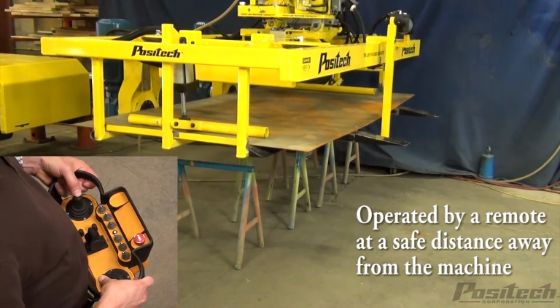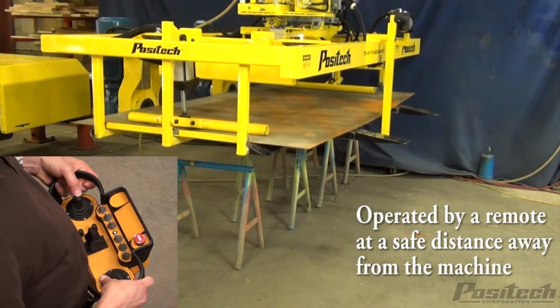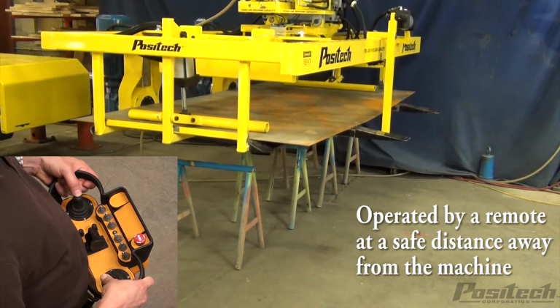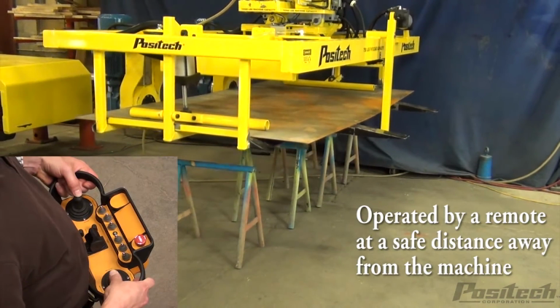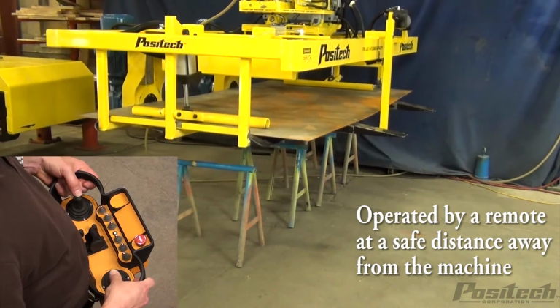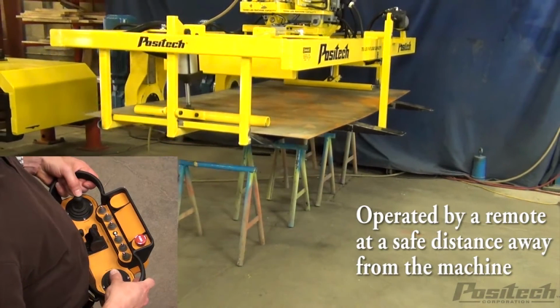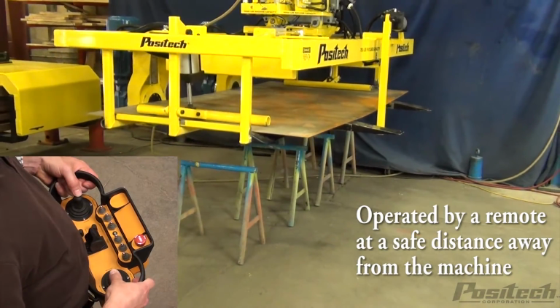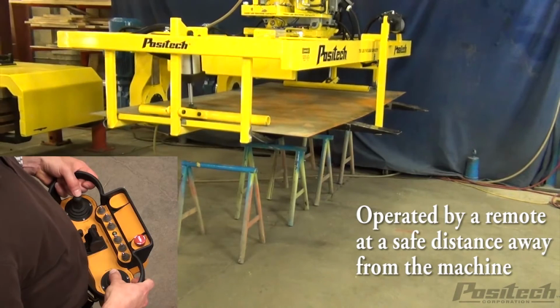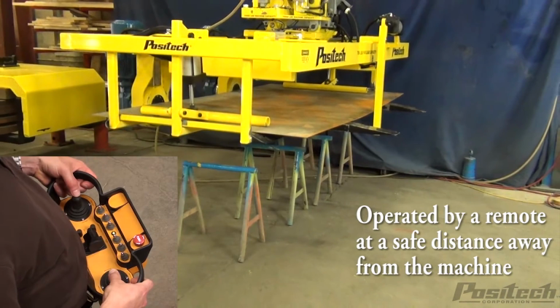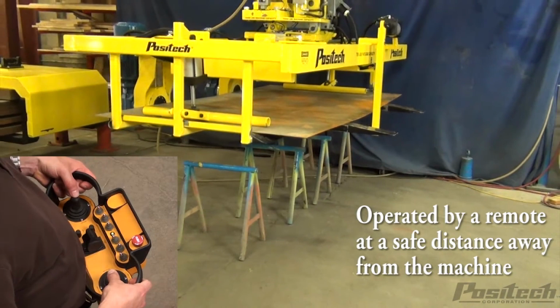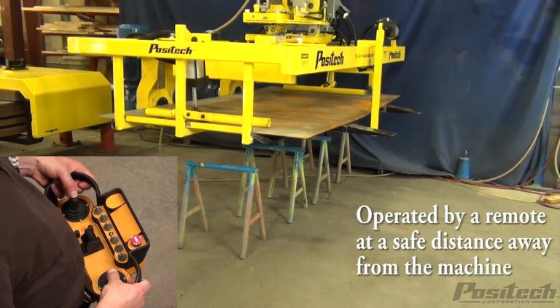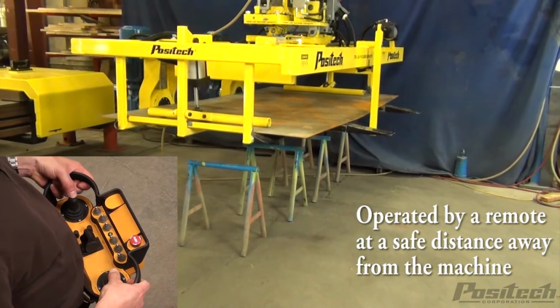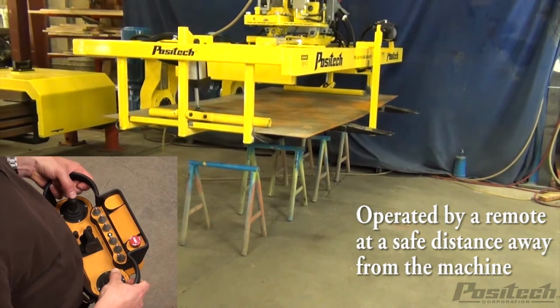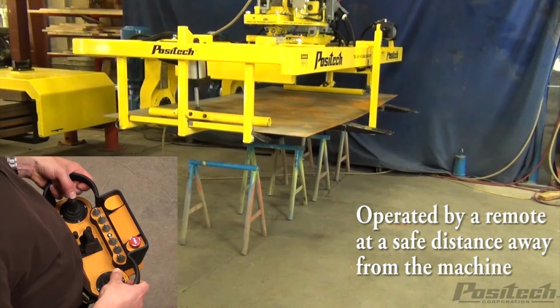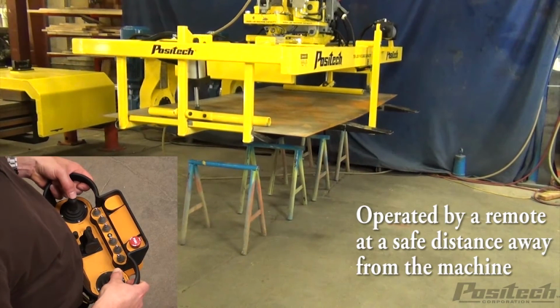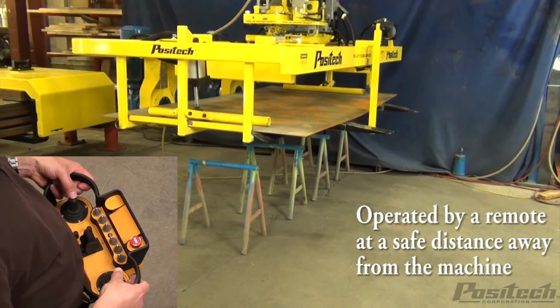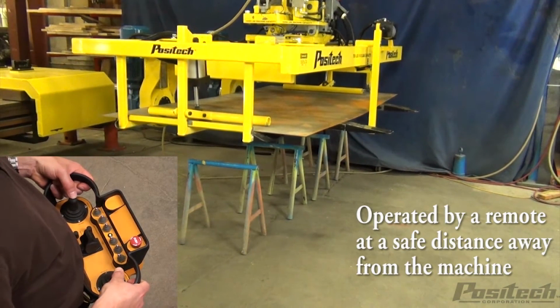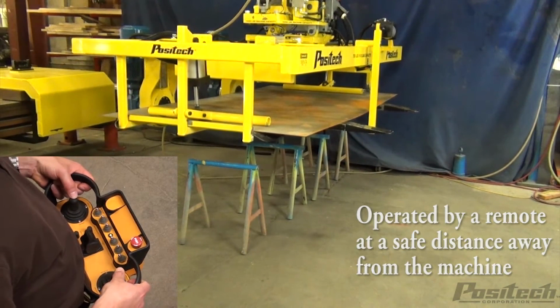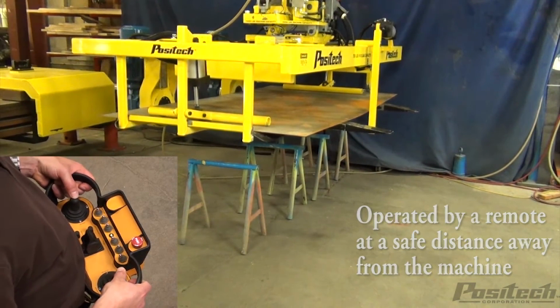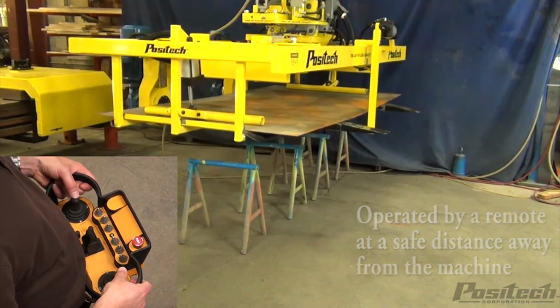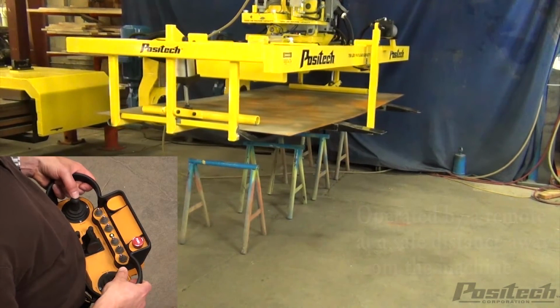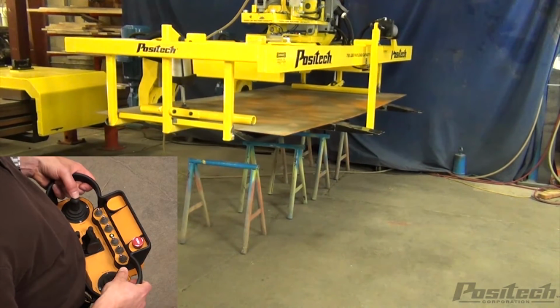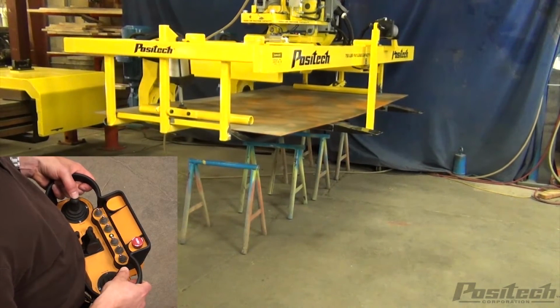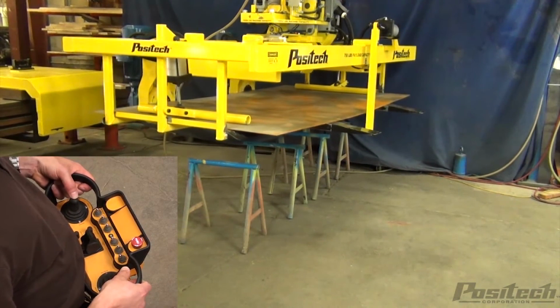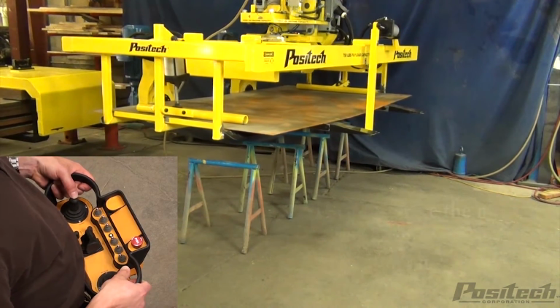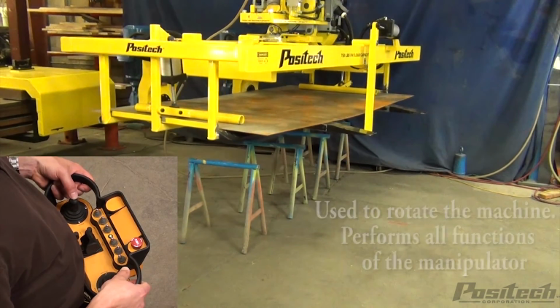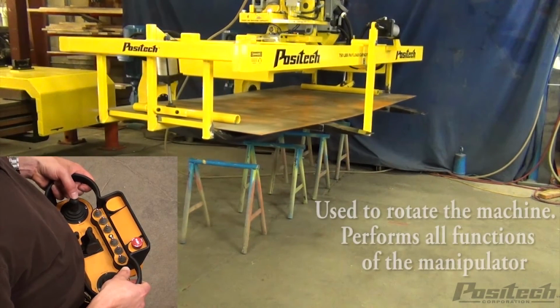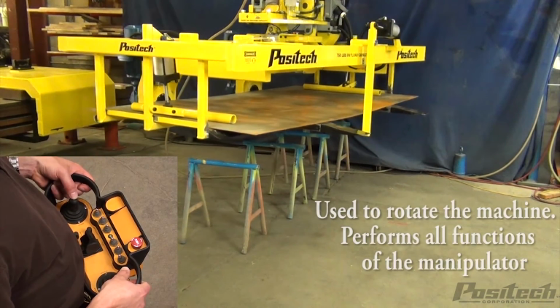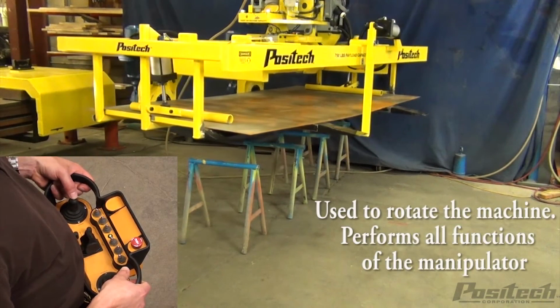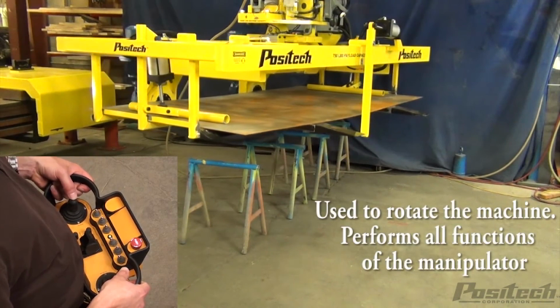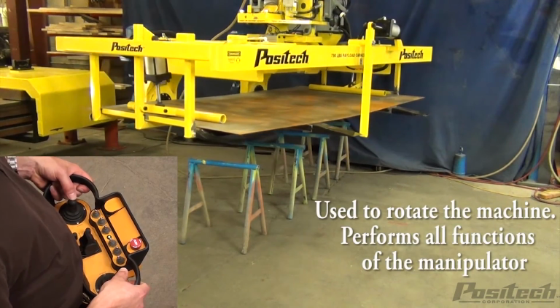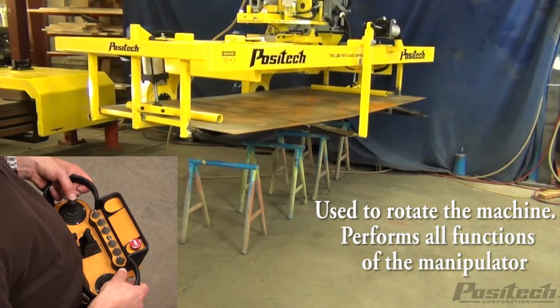A handheld remote keeps the operator at a safe distance and is used to move the manipulator through the work cell and perform all of the machine functions.